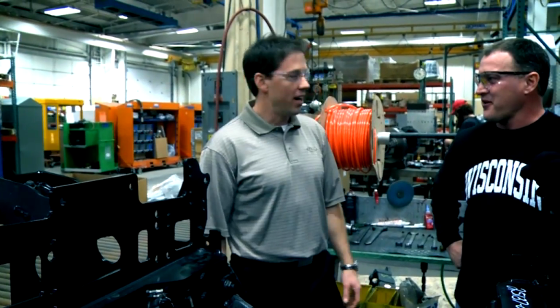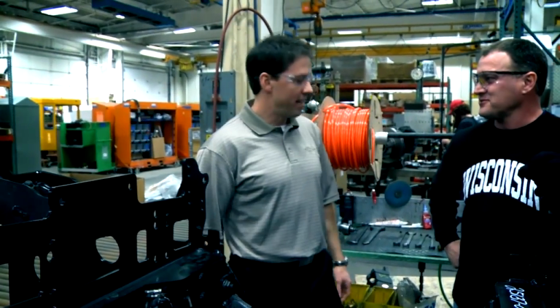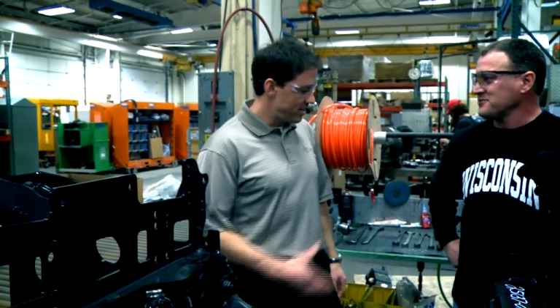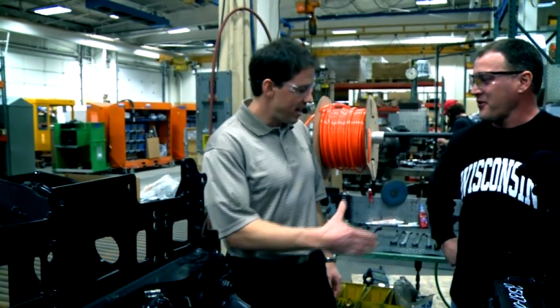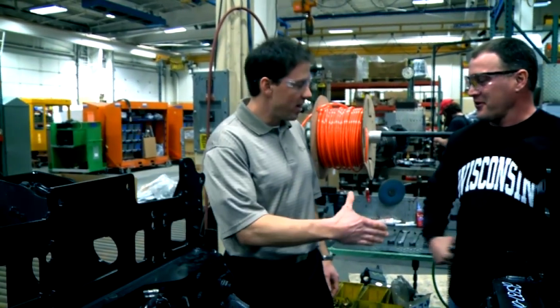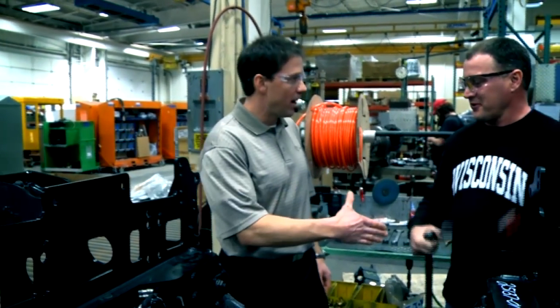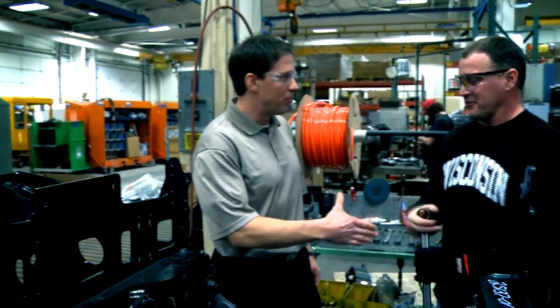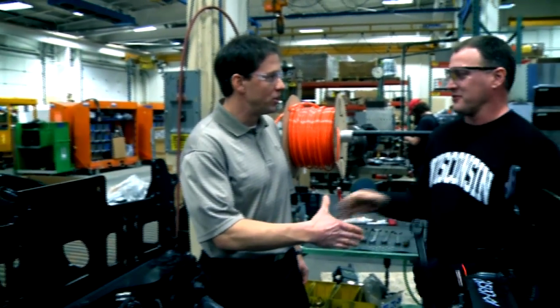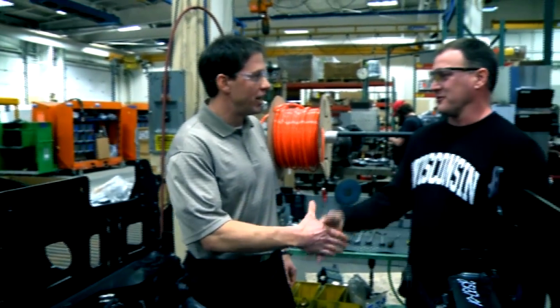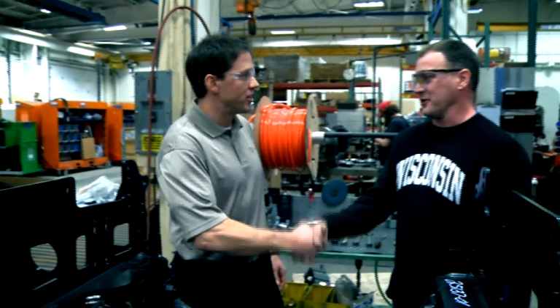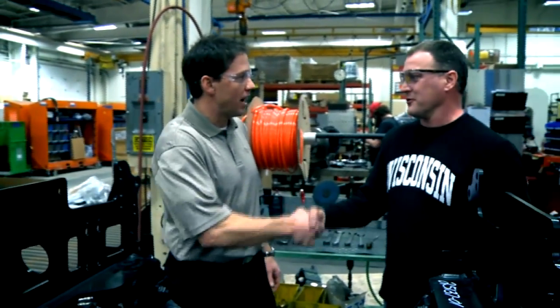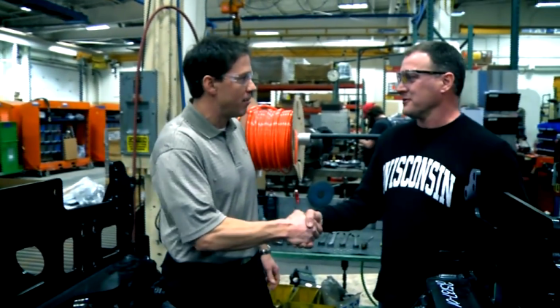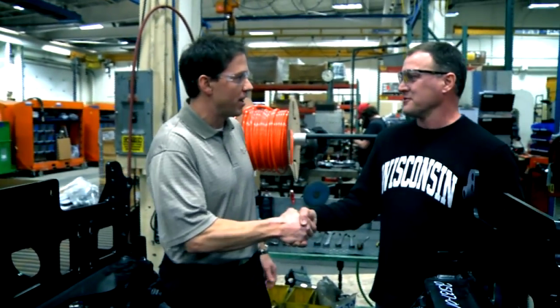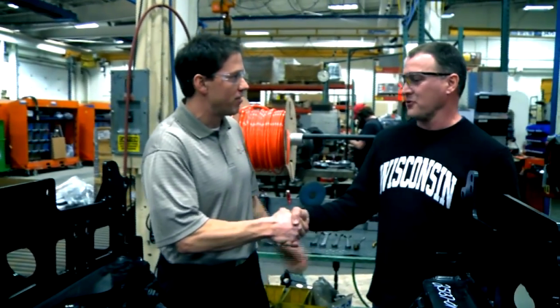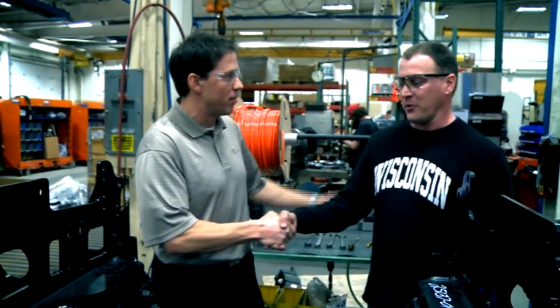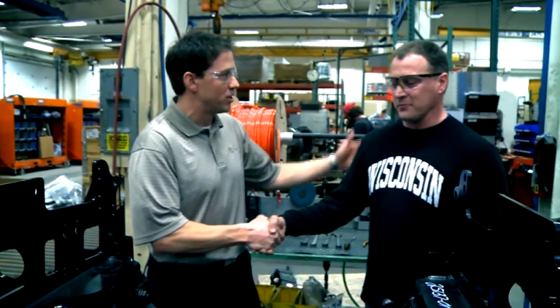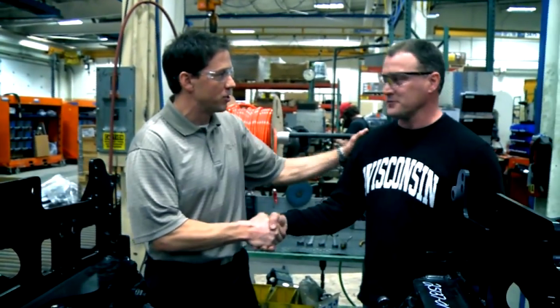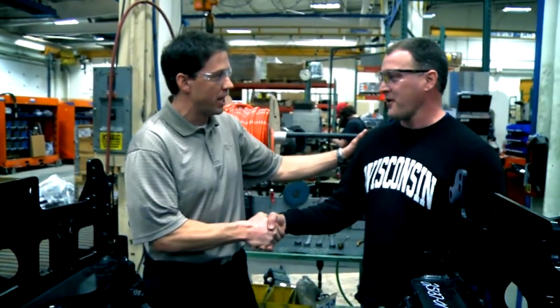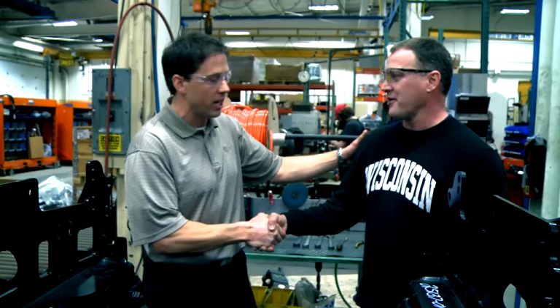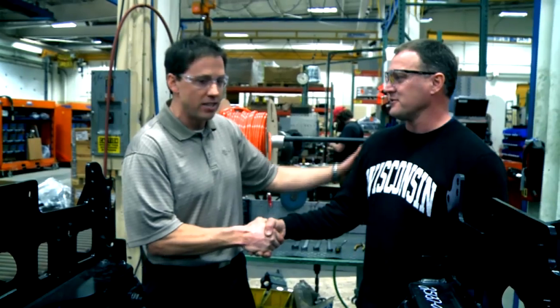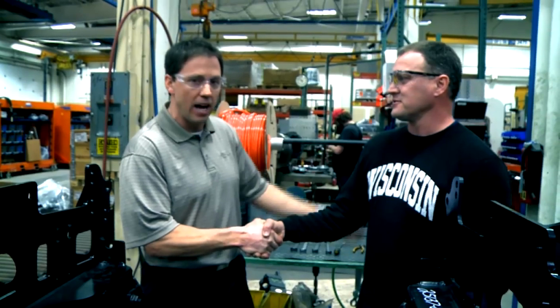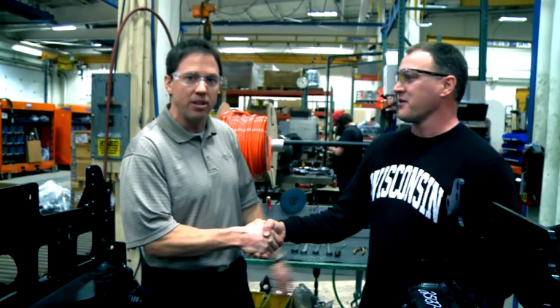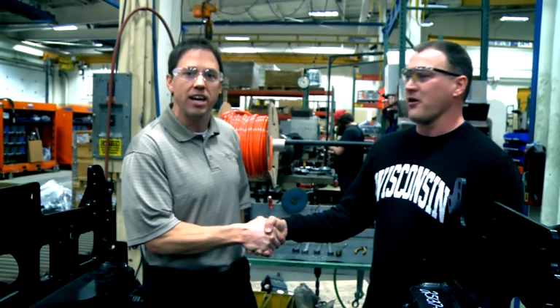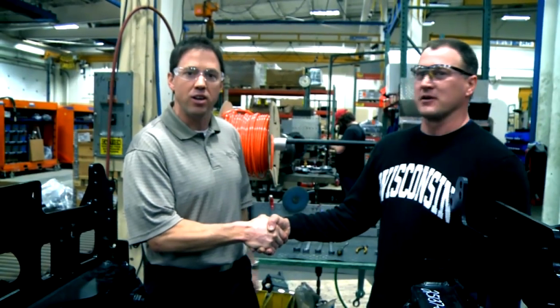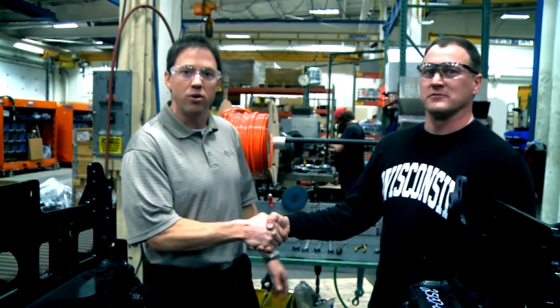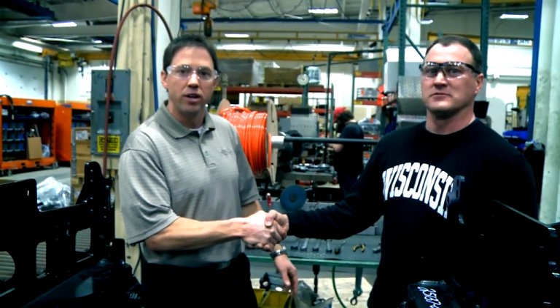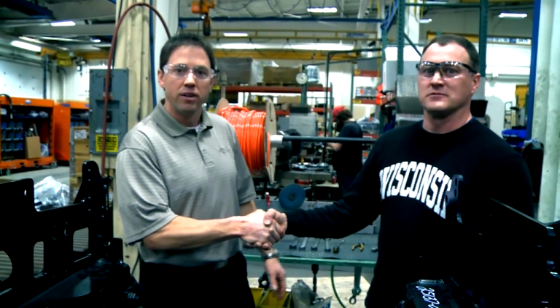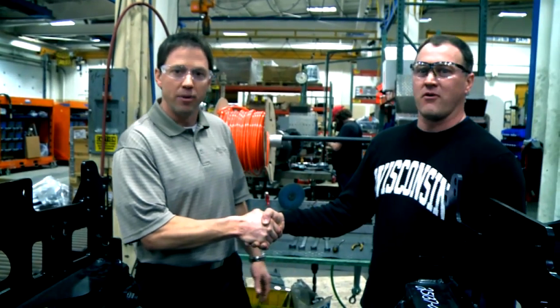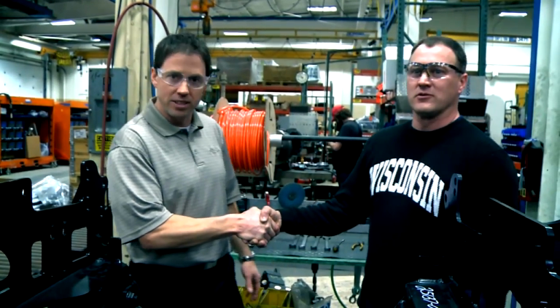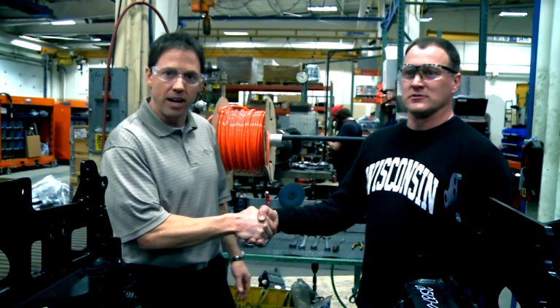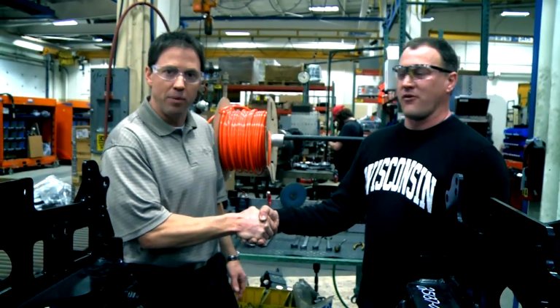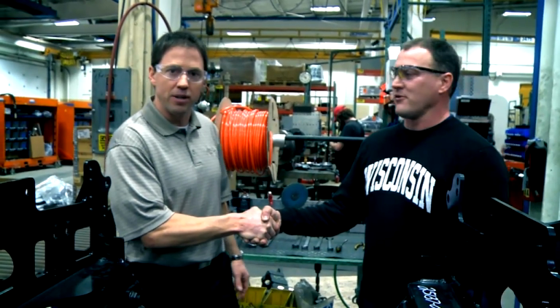Thanks, Dale. I appreciate your time. No problem. Thank you so much, and thank you from Inside Pierce.